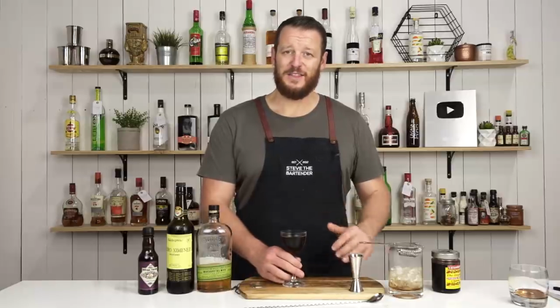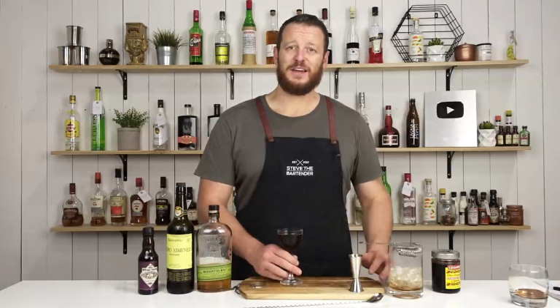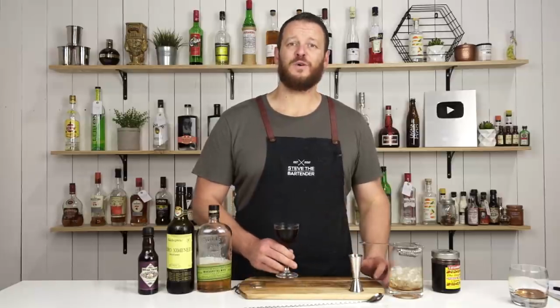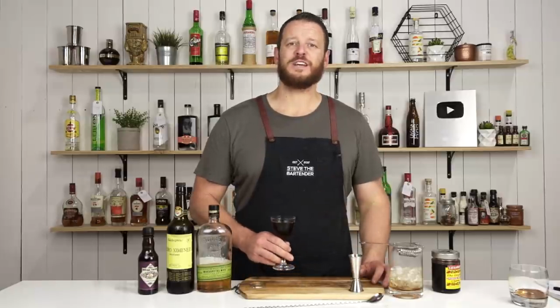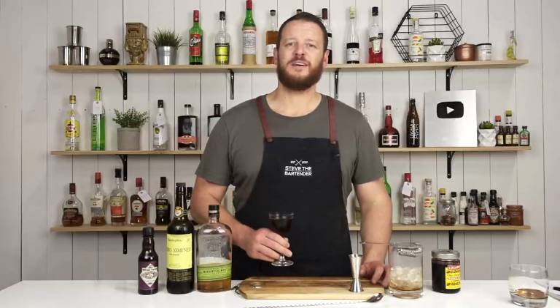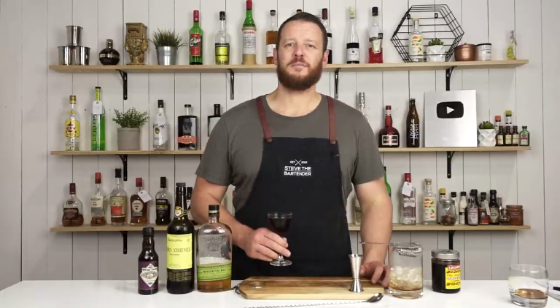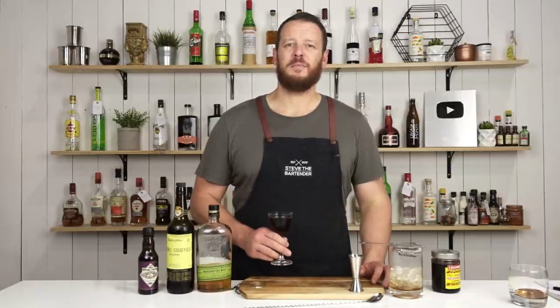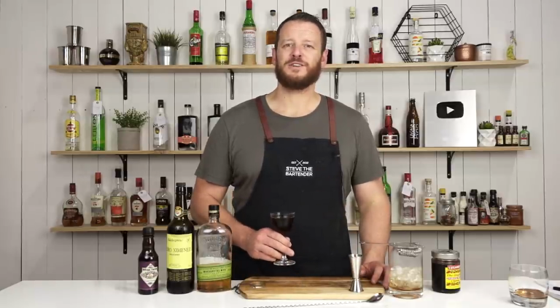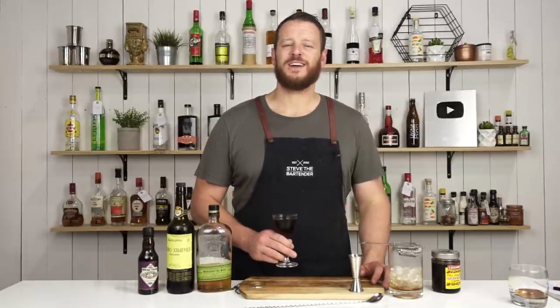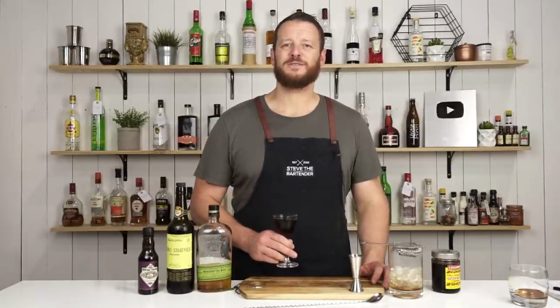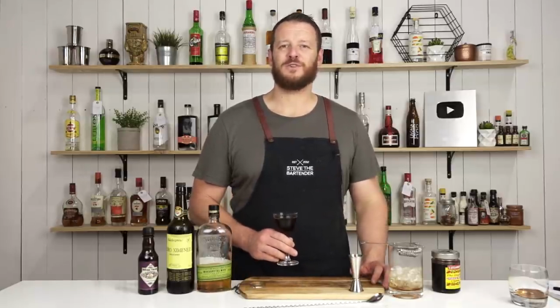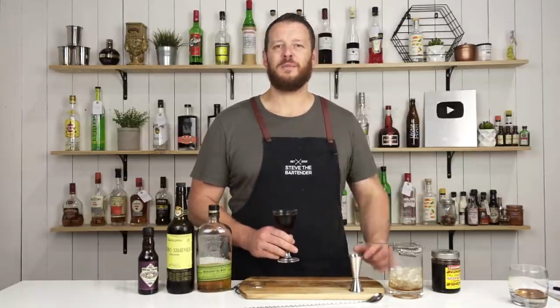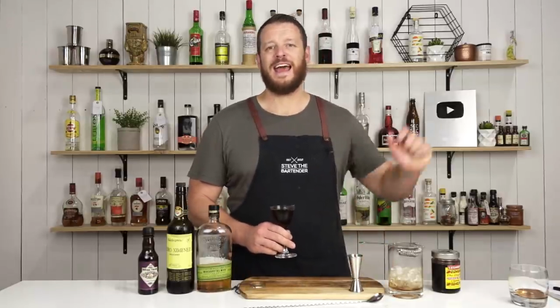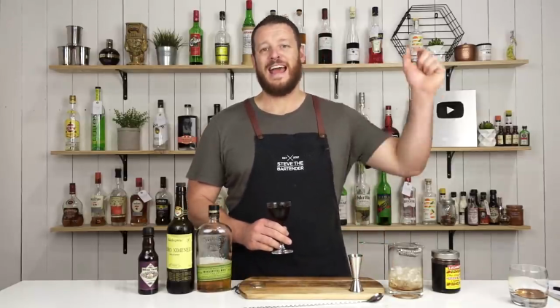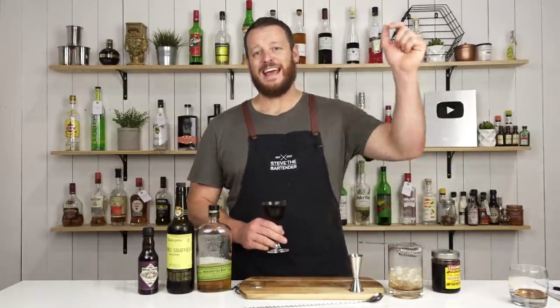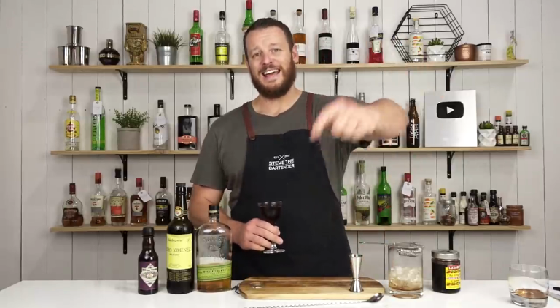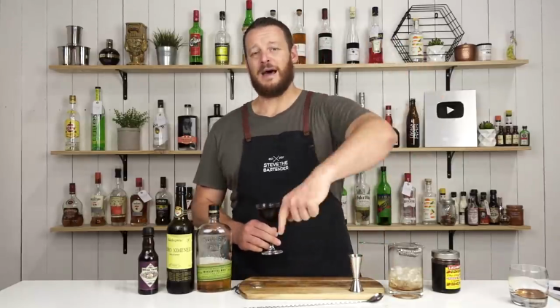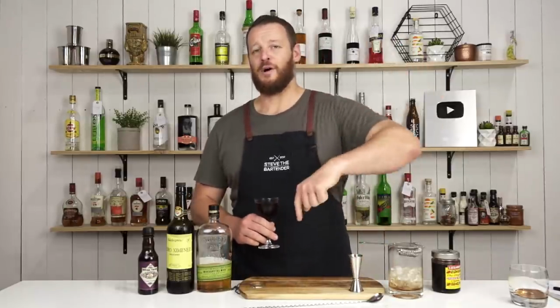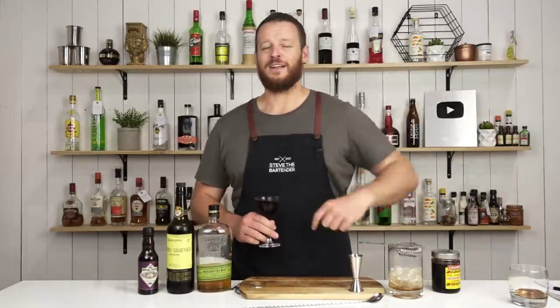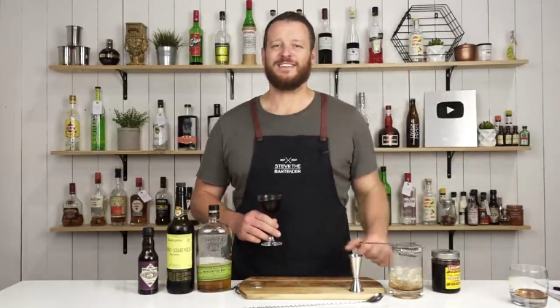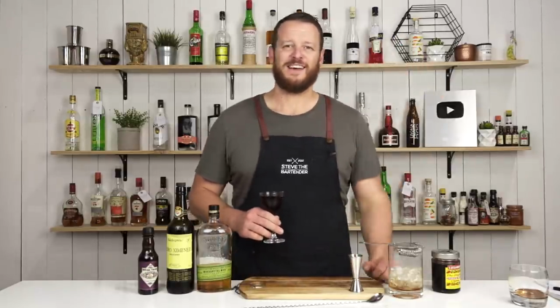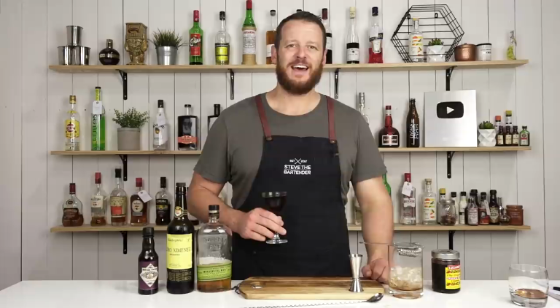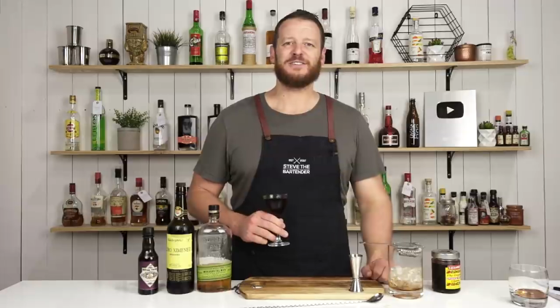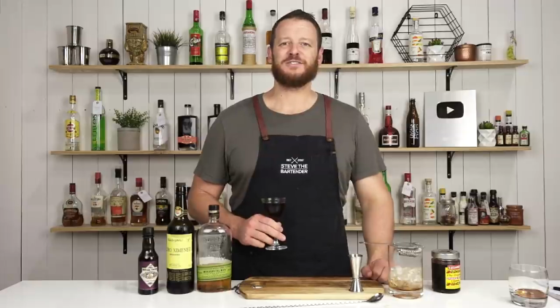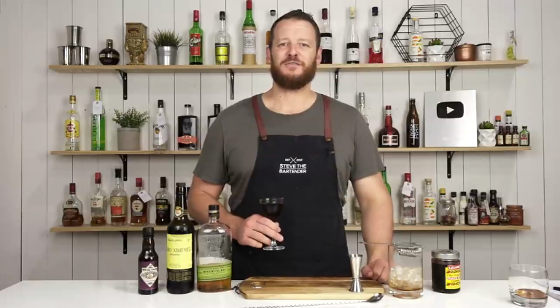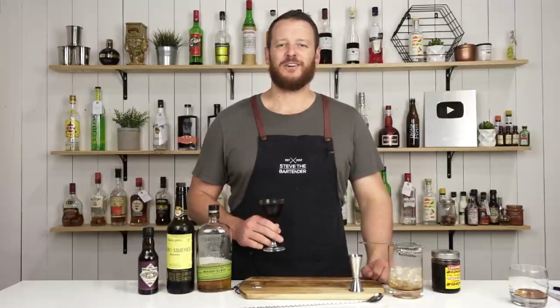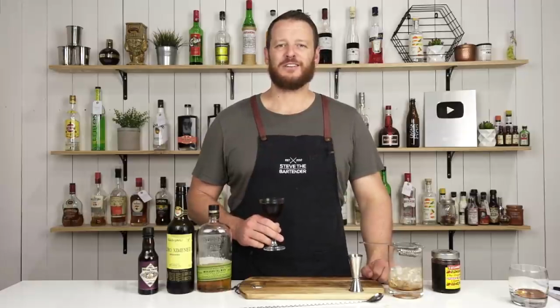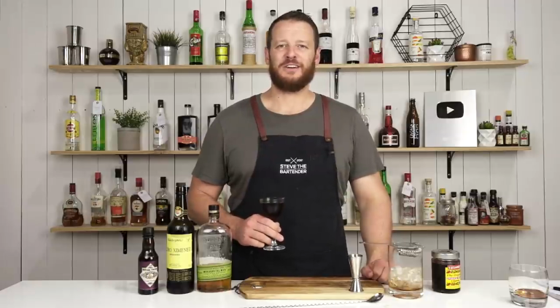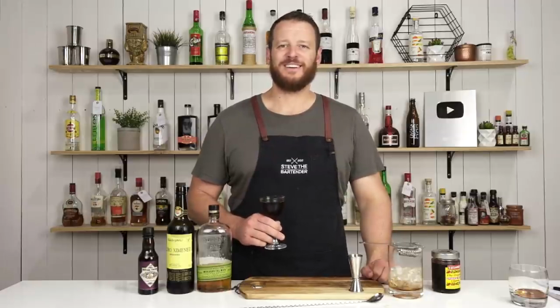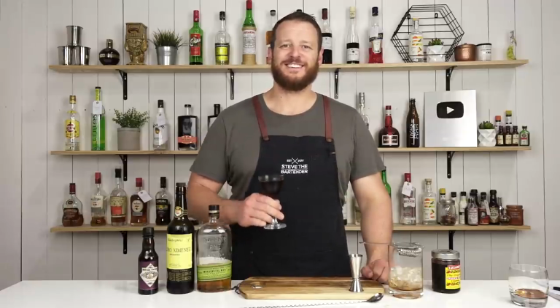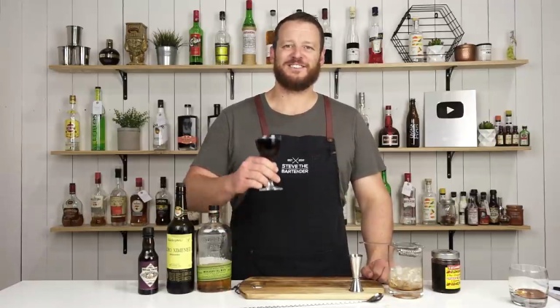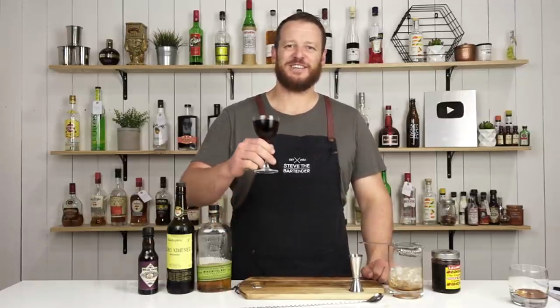Thanks for watching. Make sure you like and subscribe, hit that bell button, and I'll see you soon for another cocktail video. Cheers.